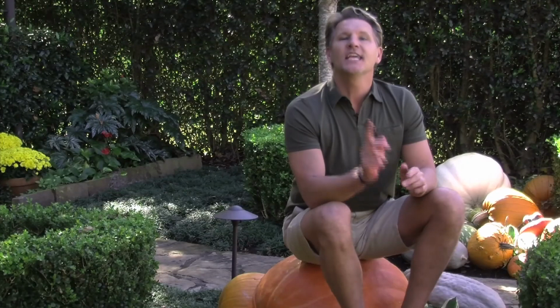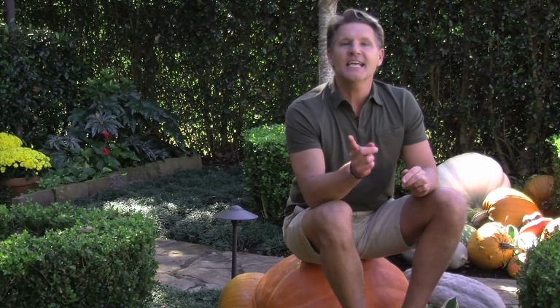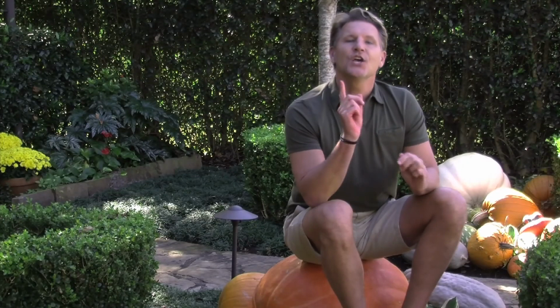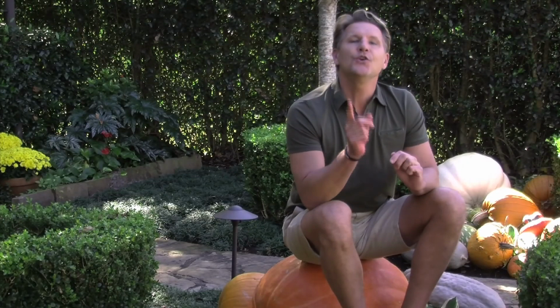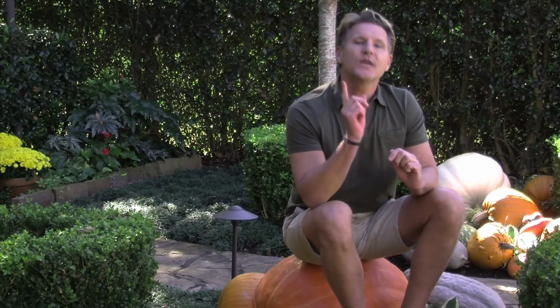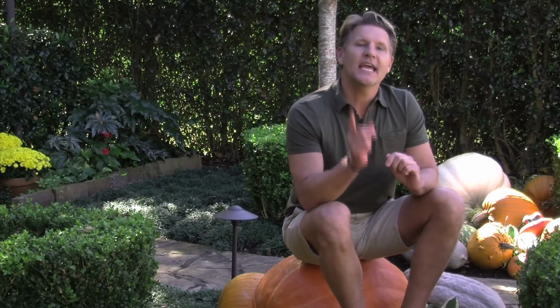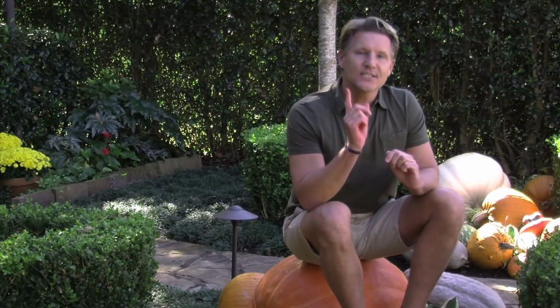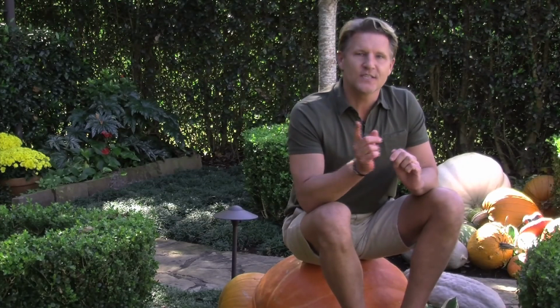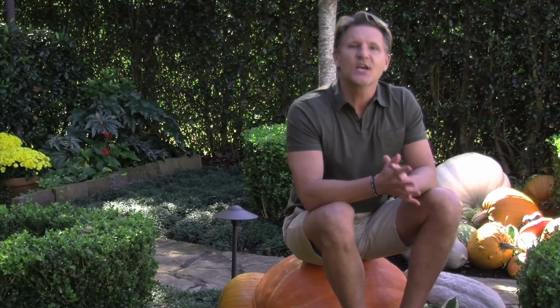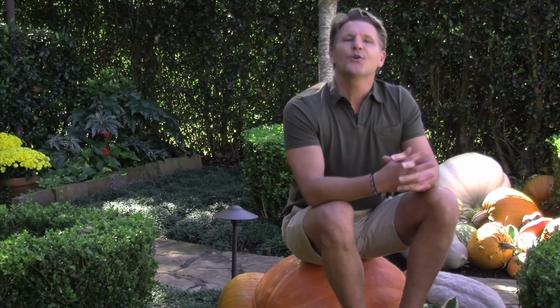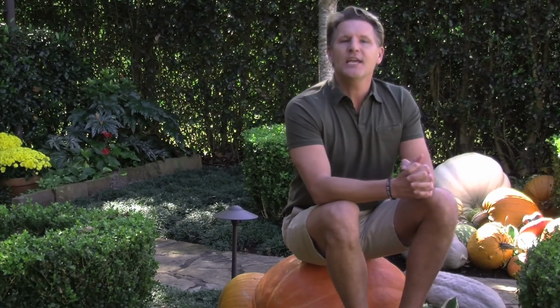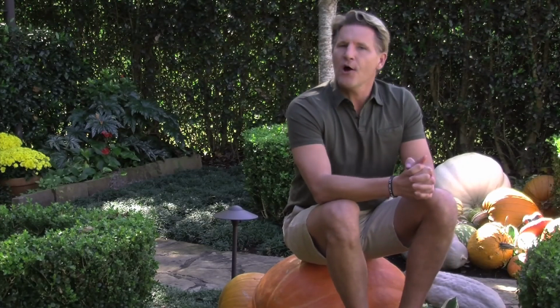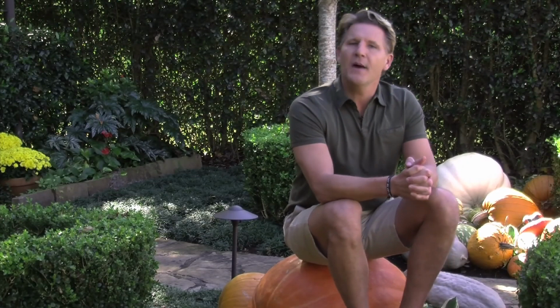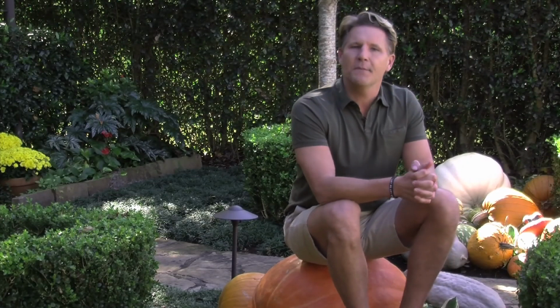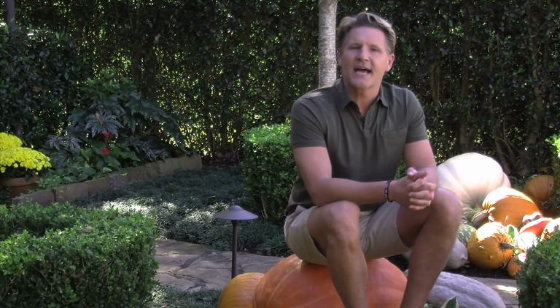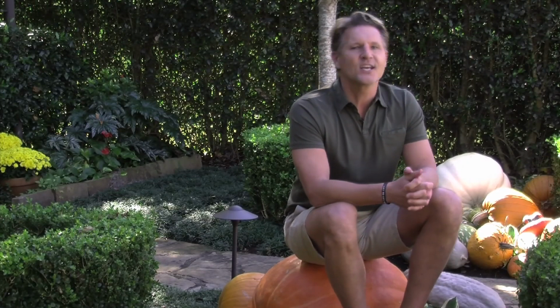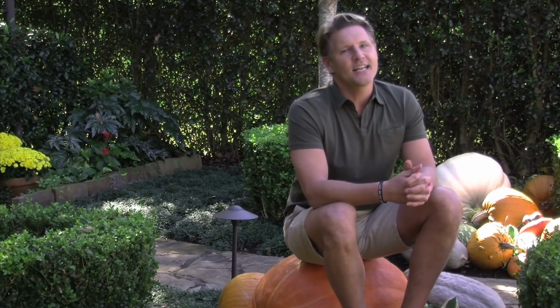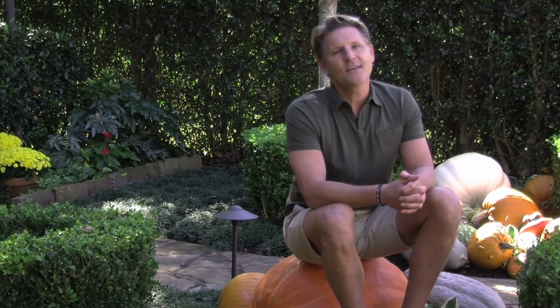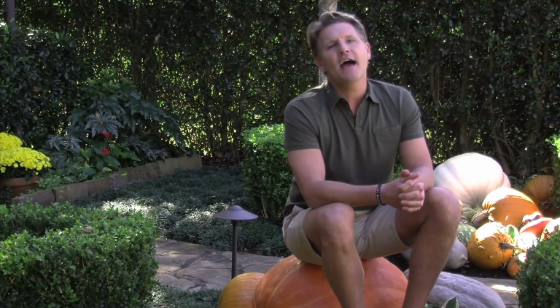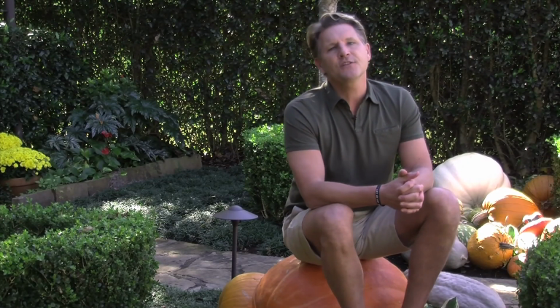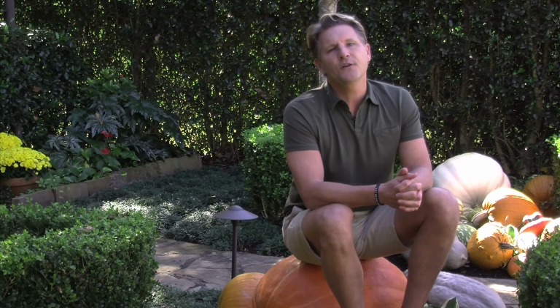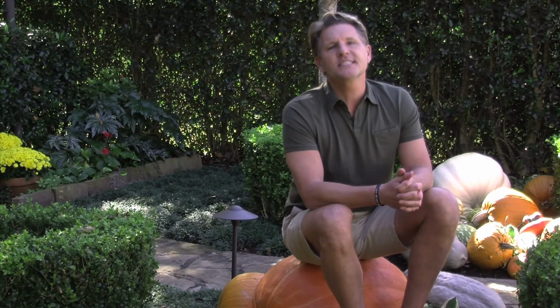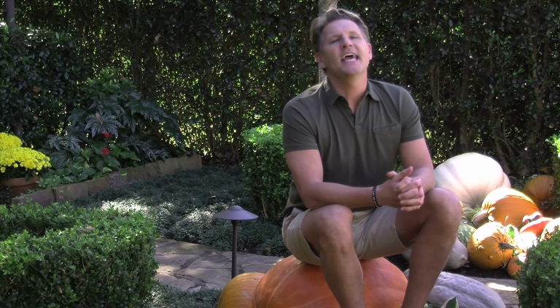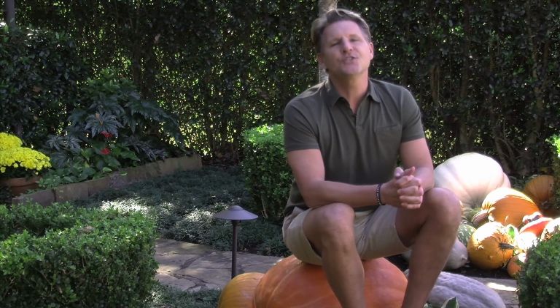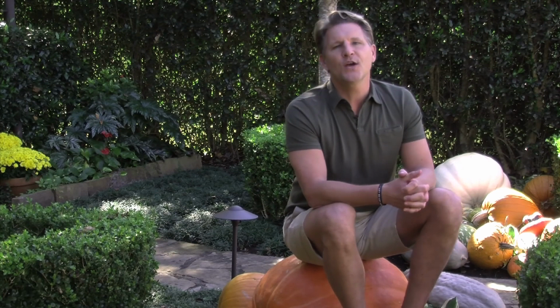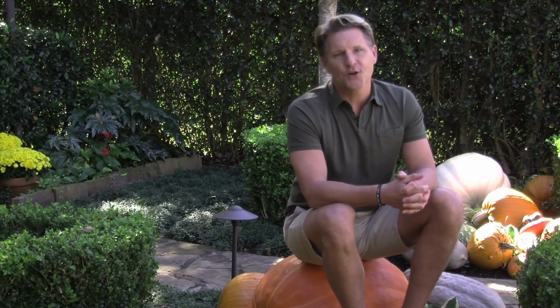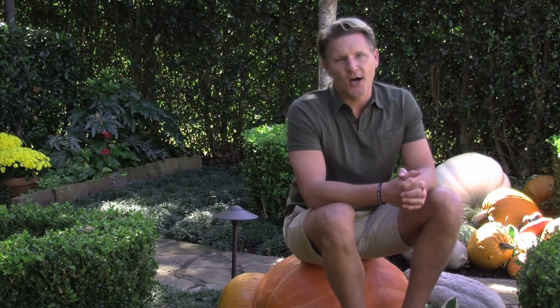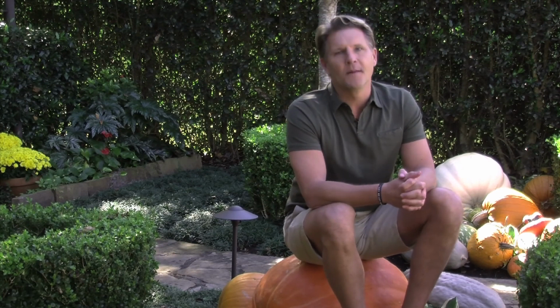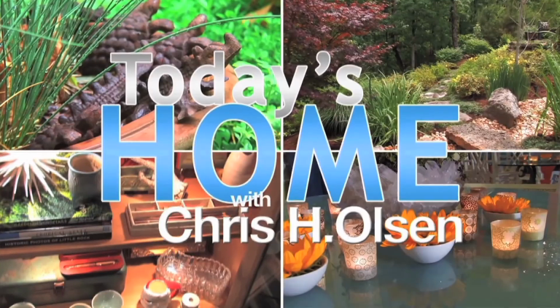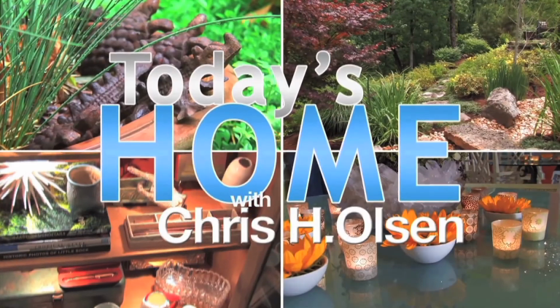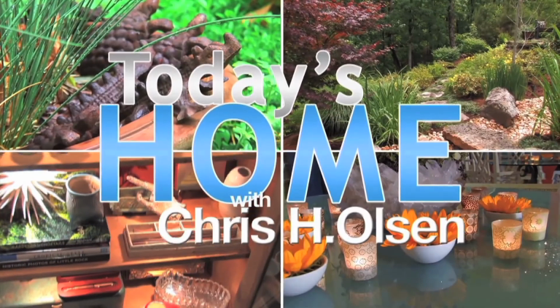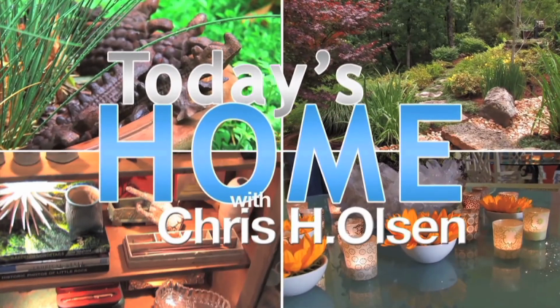Yes, you can do this. Create your own pumpkin patch. Now live life to the fullest and enjoy your autumn. I'm Chris Olson.